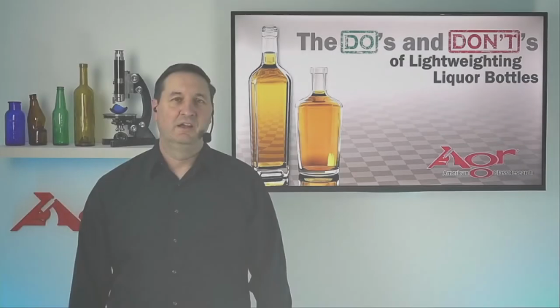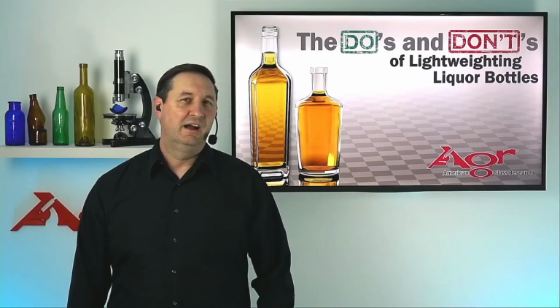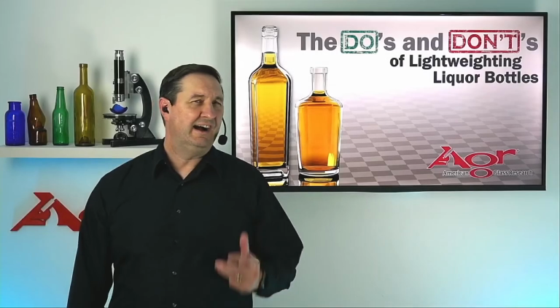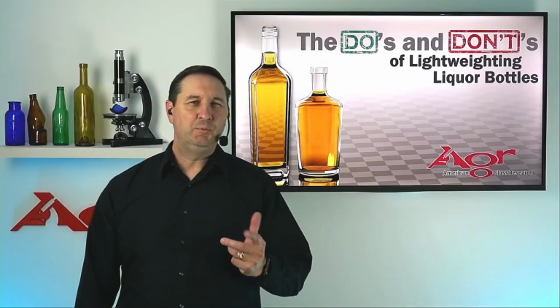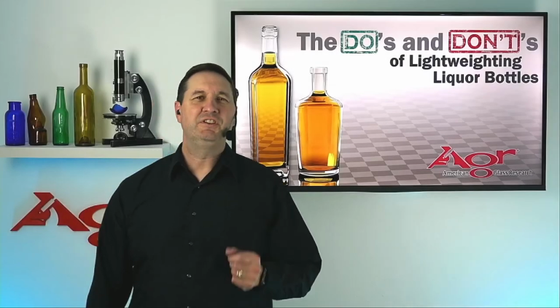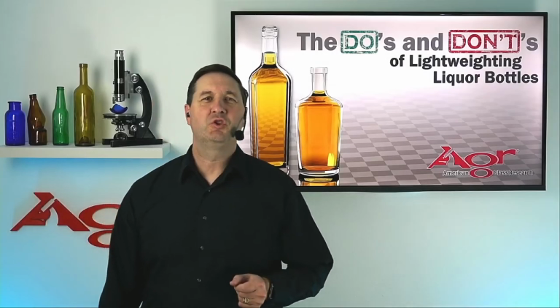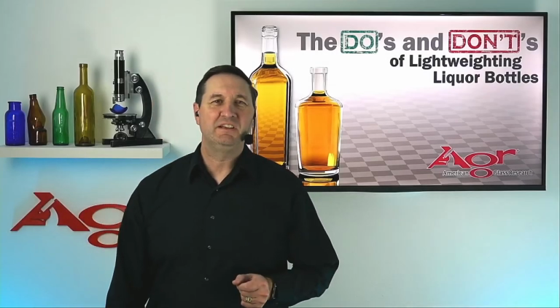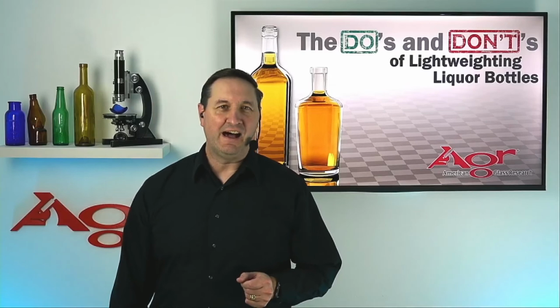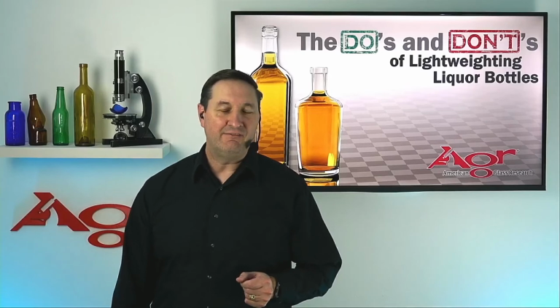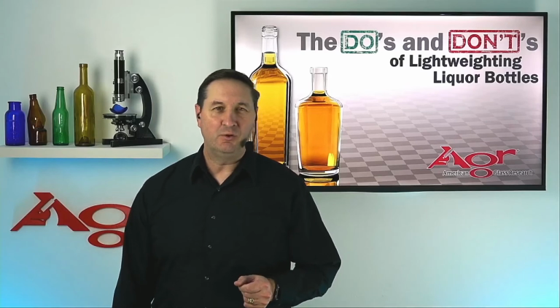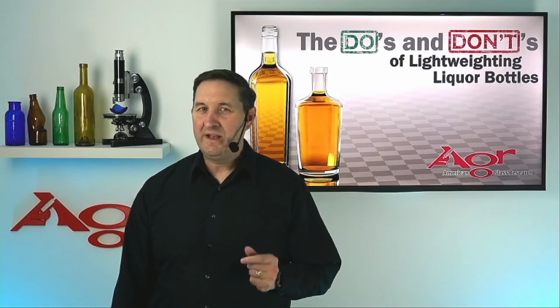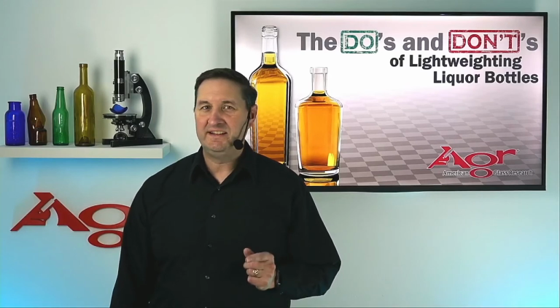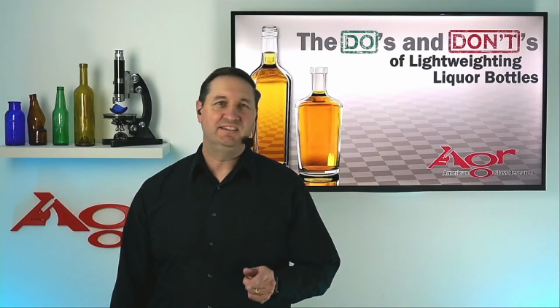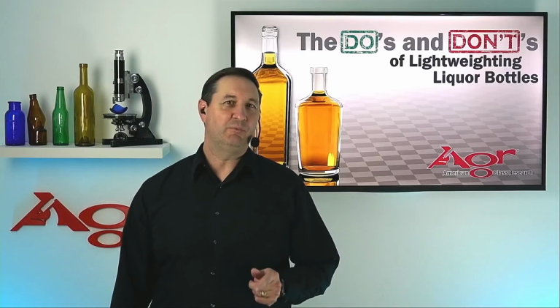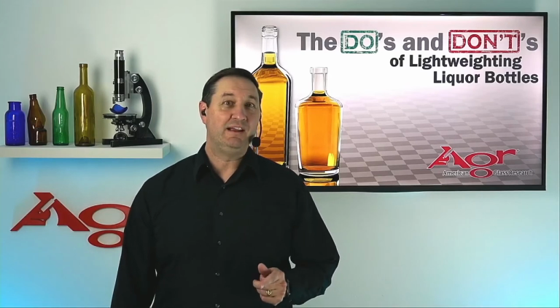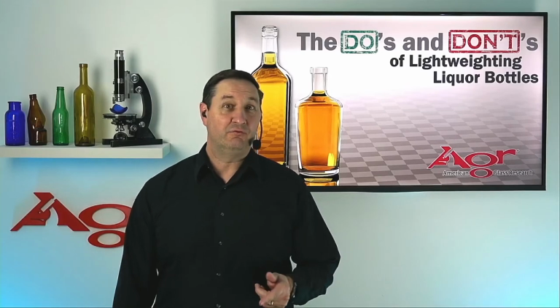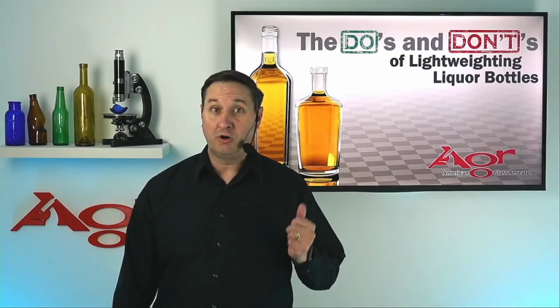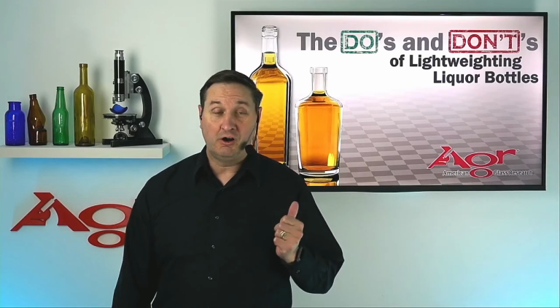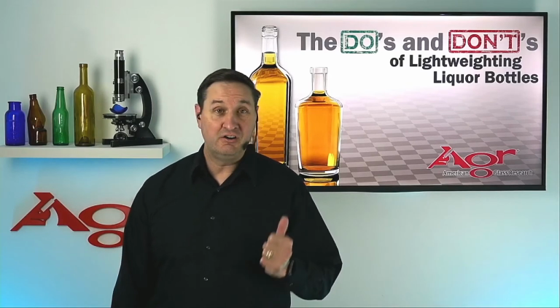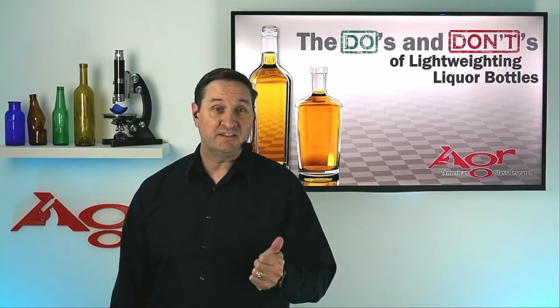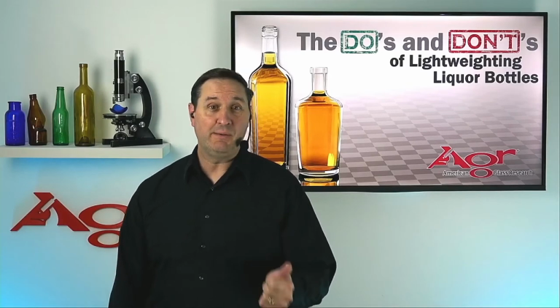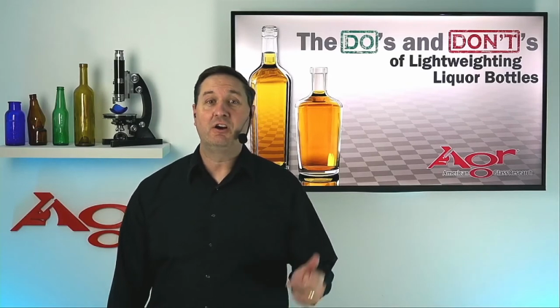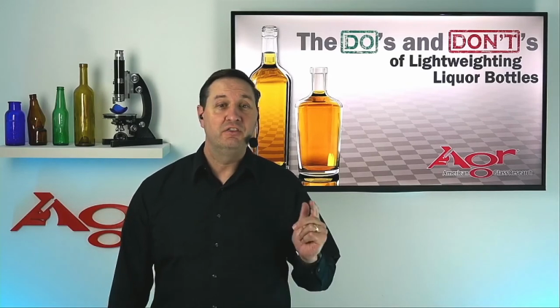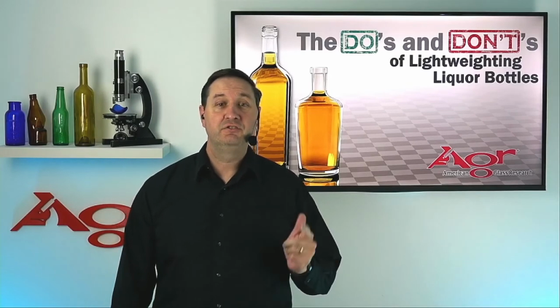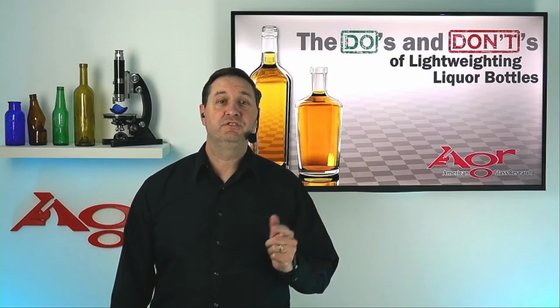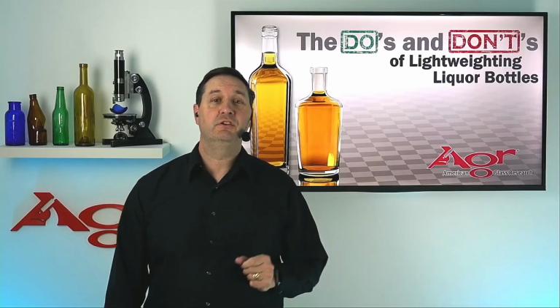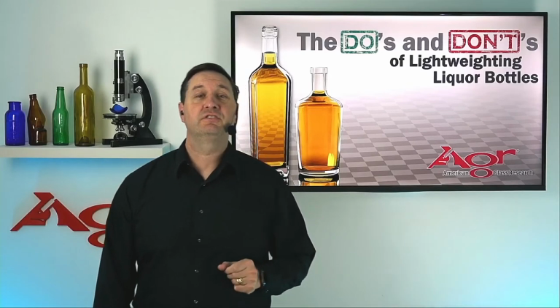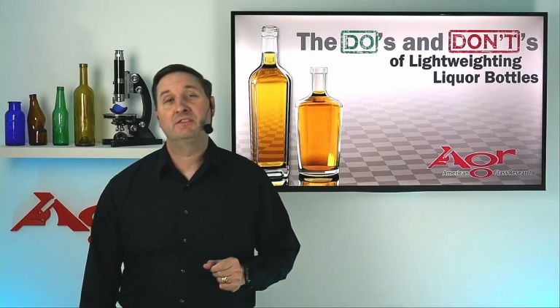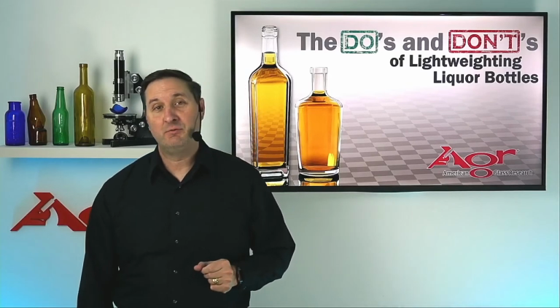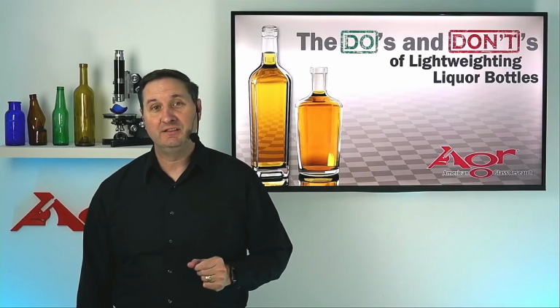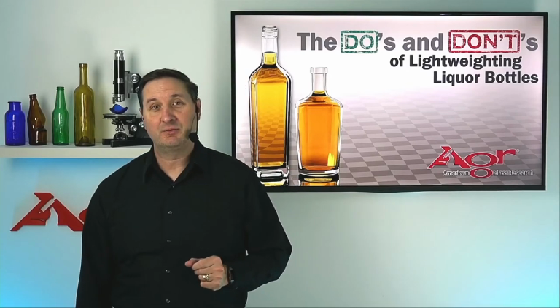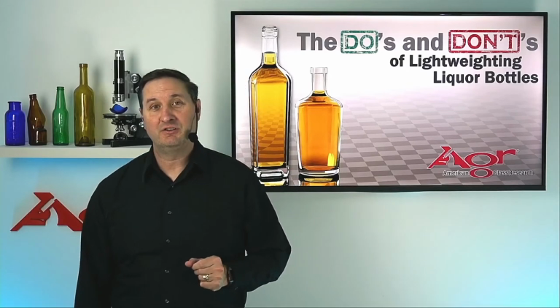I hope you can join me live on Wednesday, December 8th for our next webinar, The Do's and Don'ts of Lightweighting Liquor Bottles.